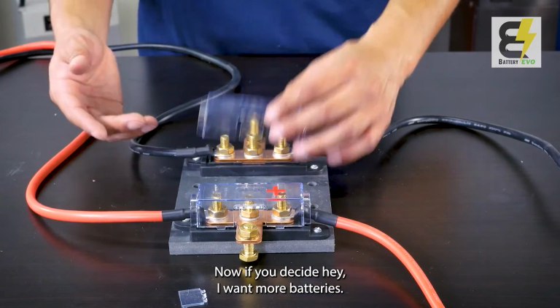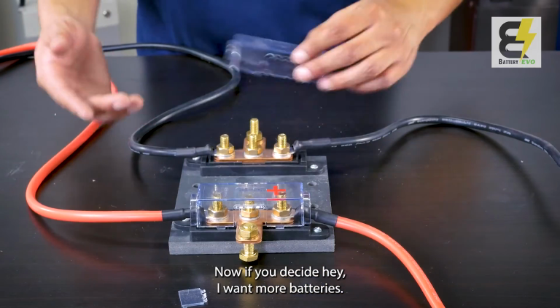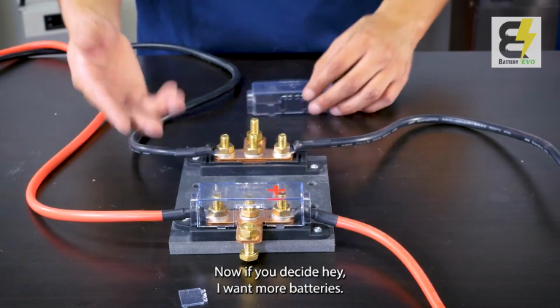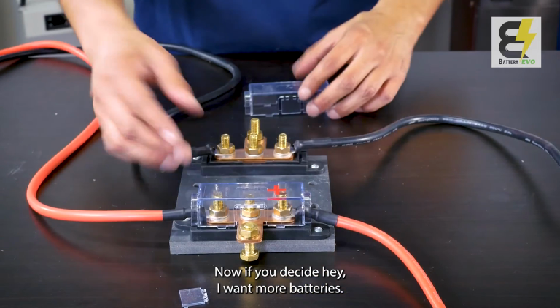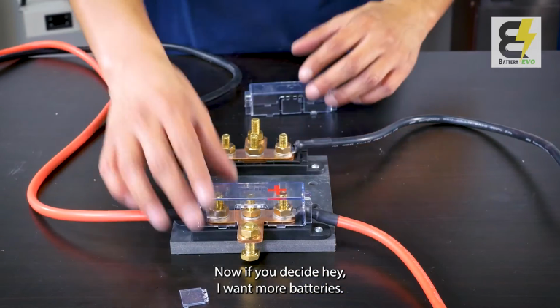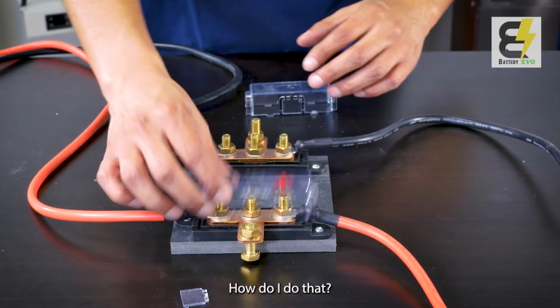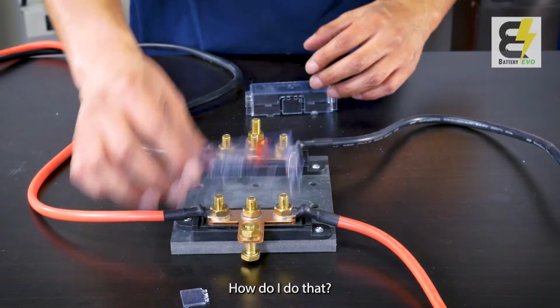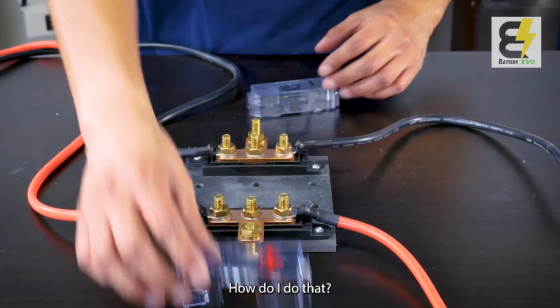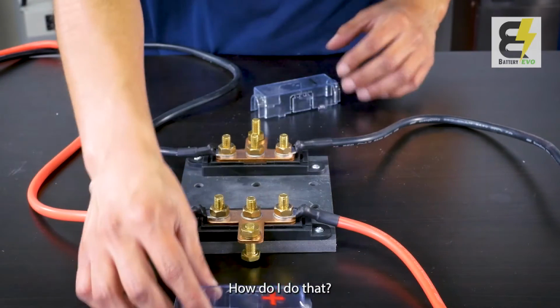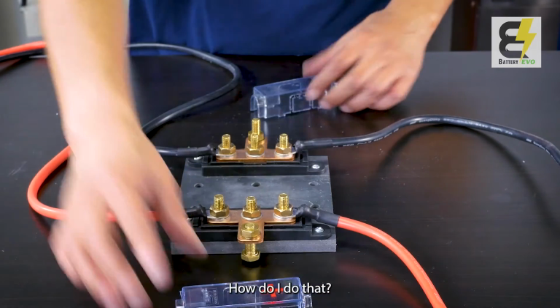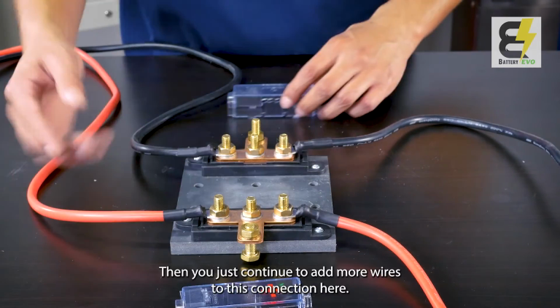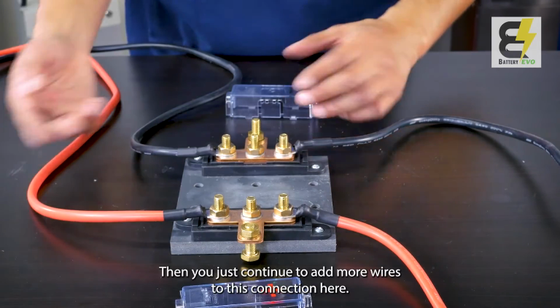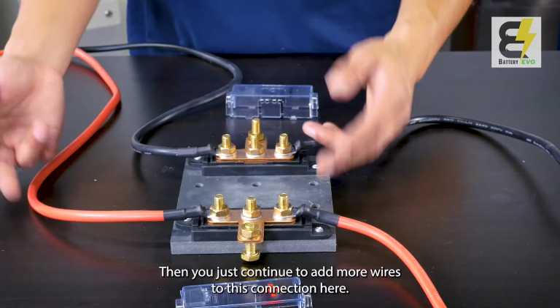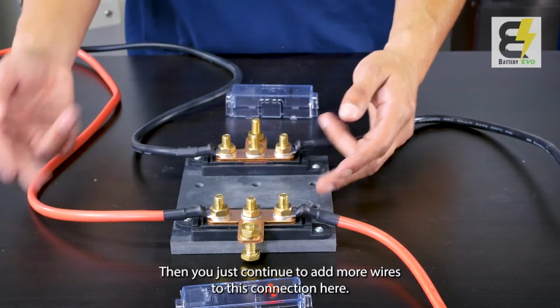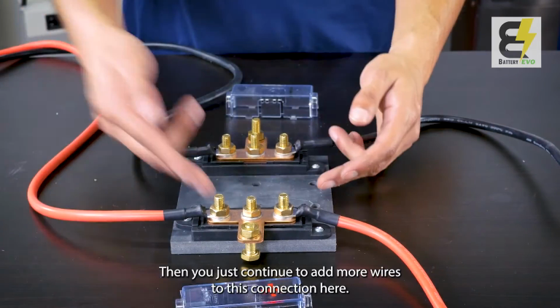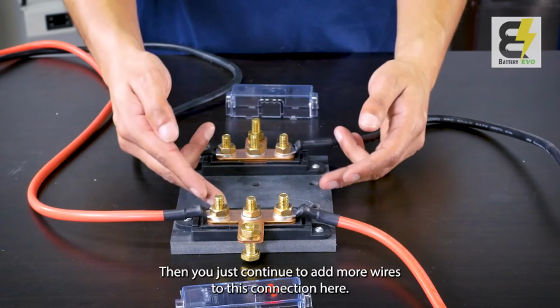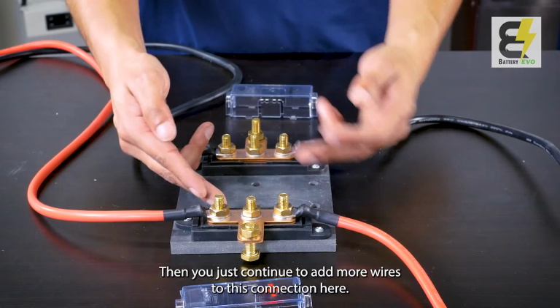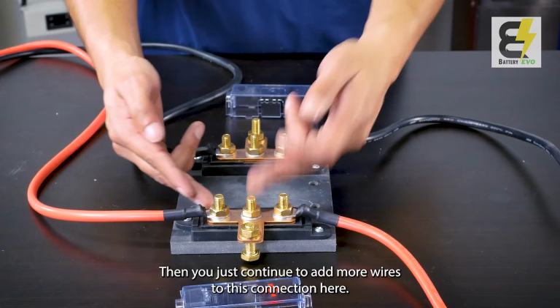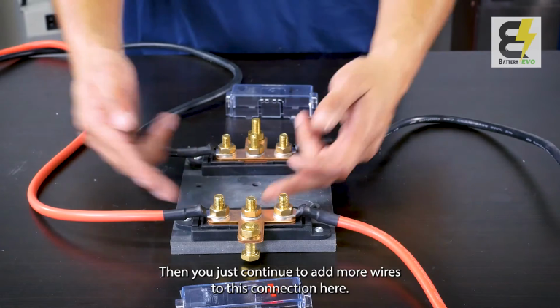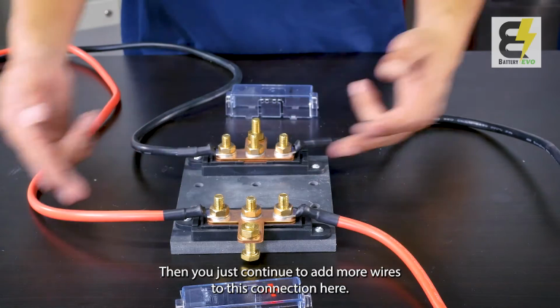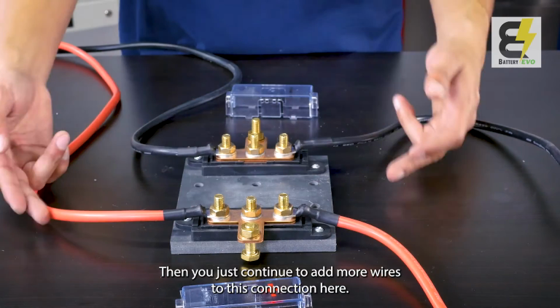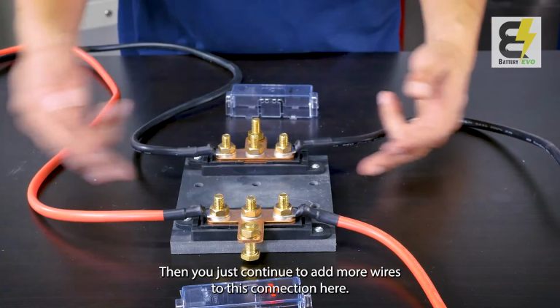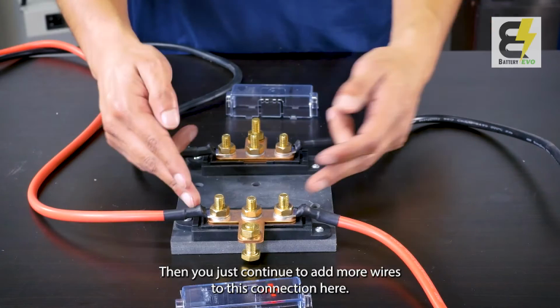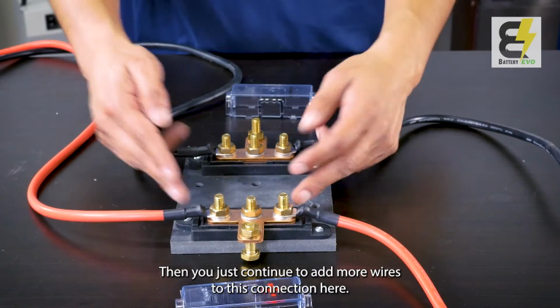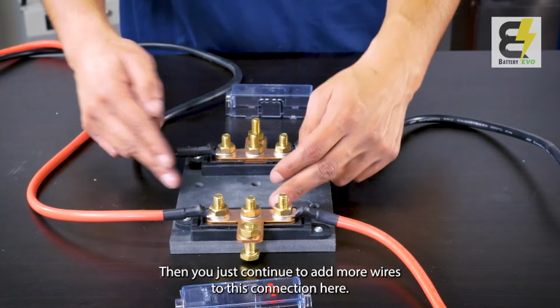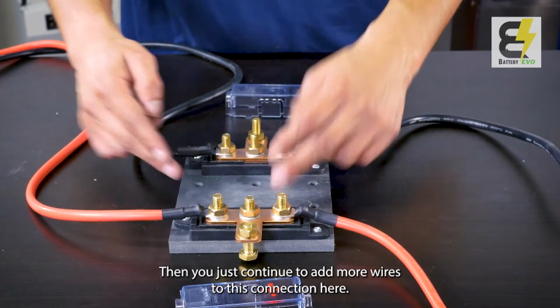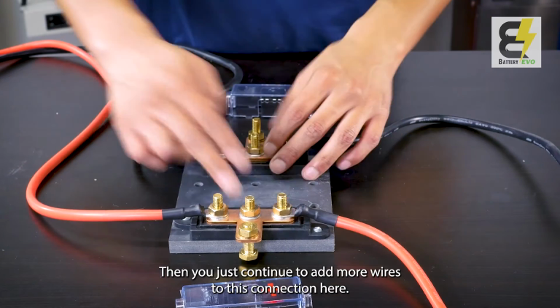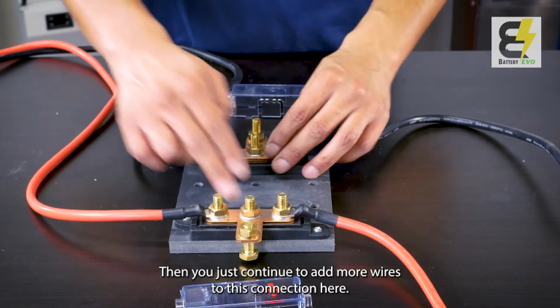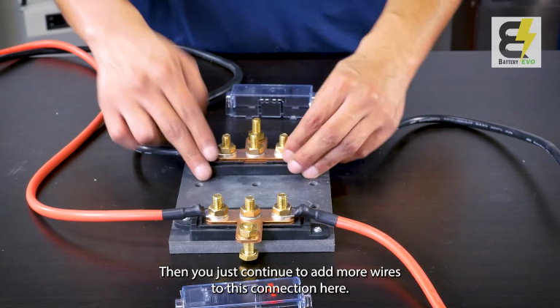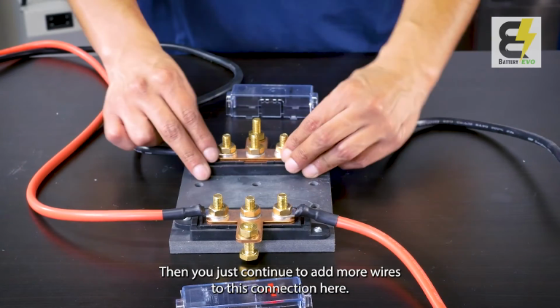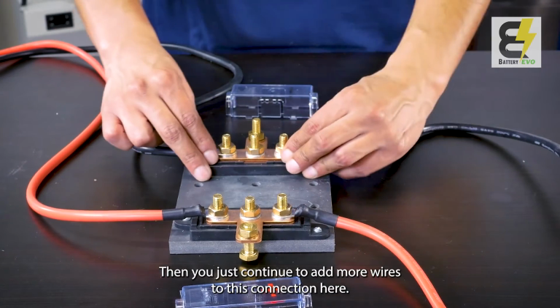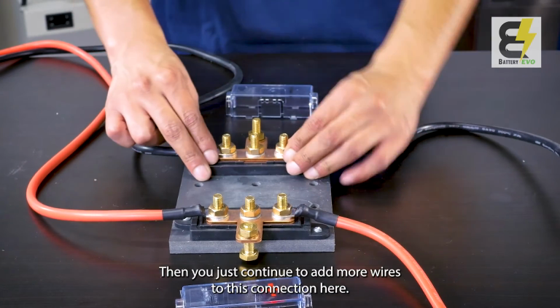If you want more batteries, you'll just continue to add more wires to this connection here.